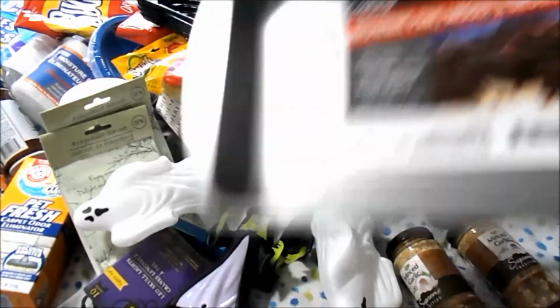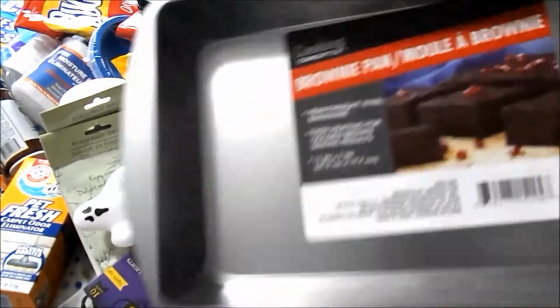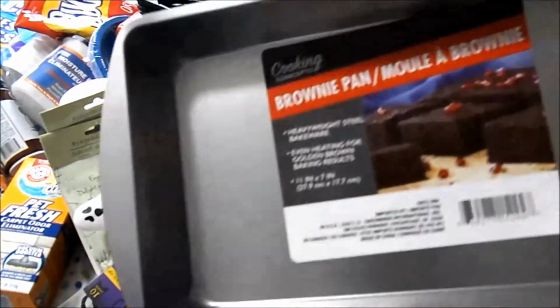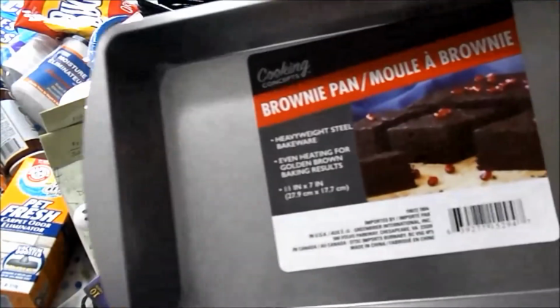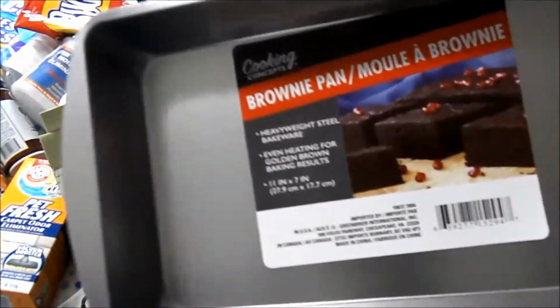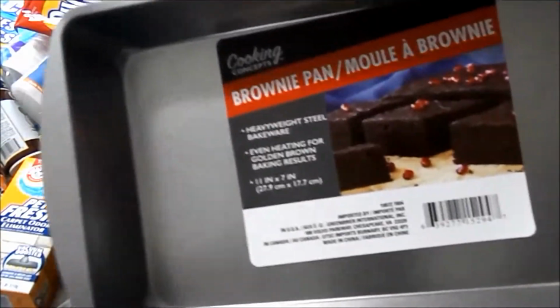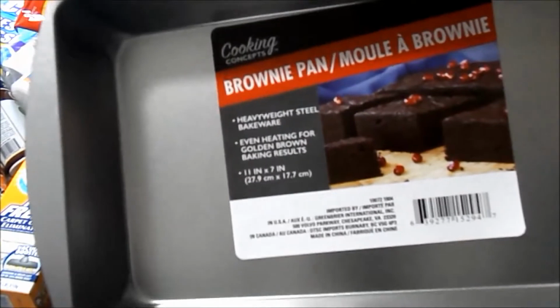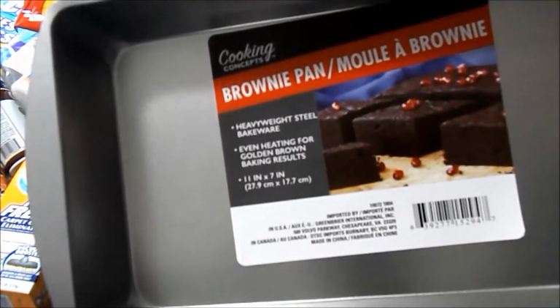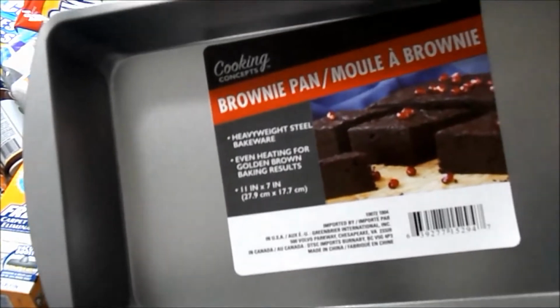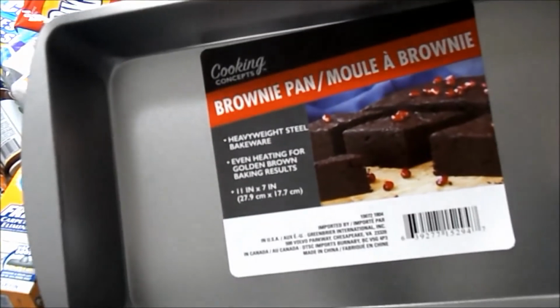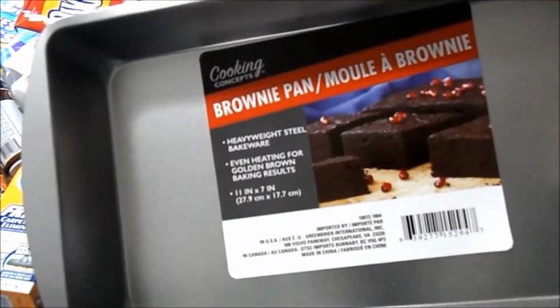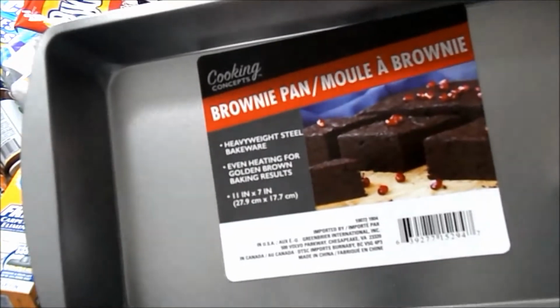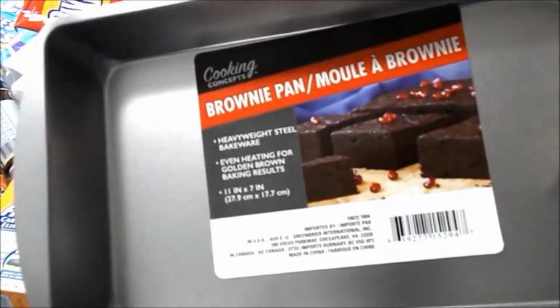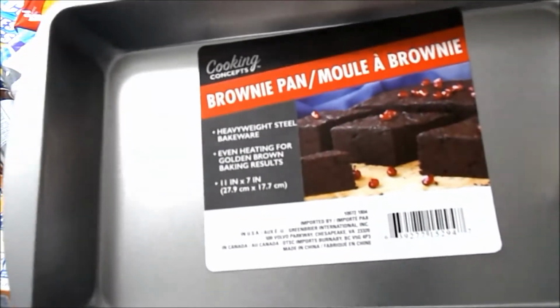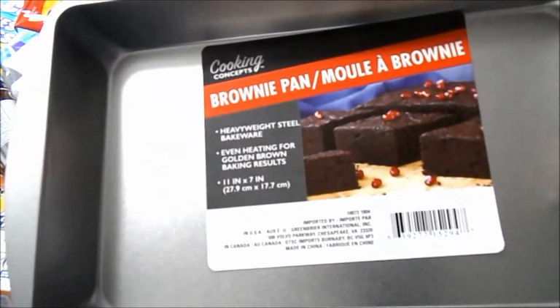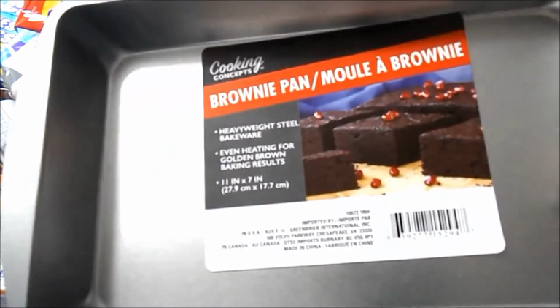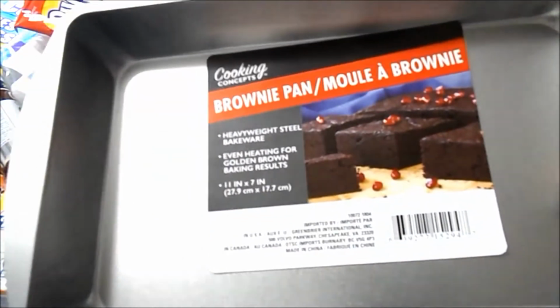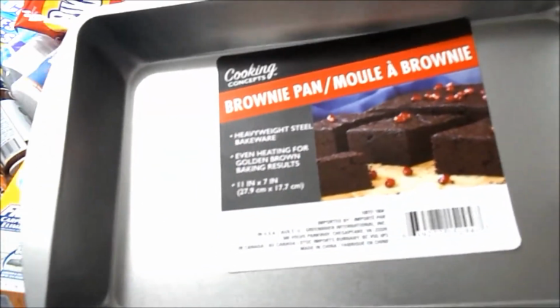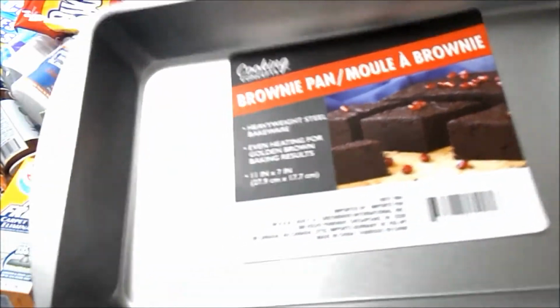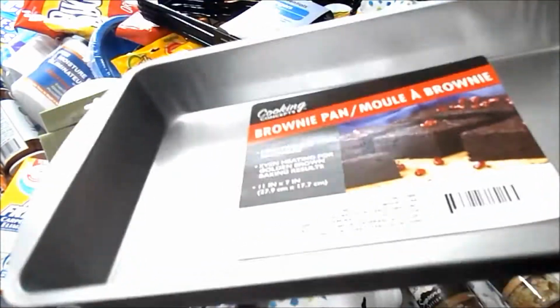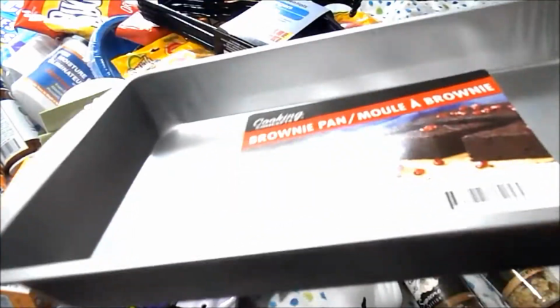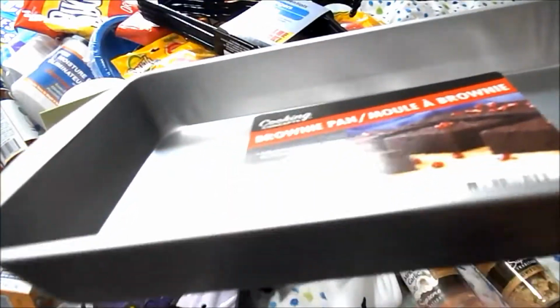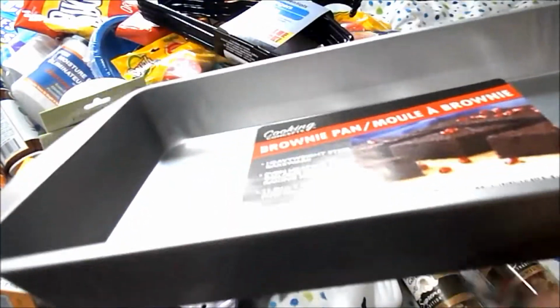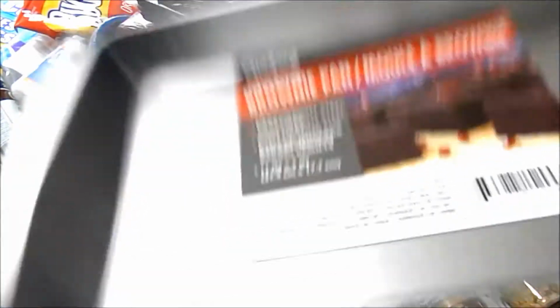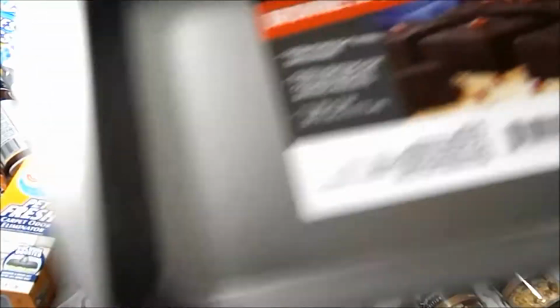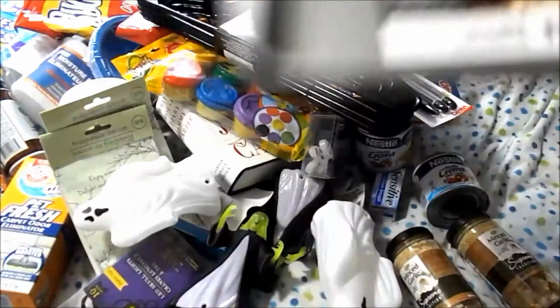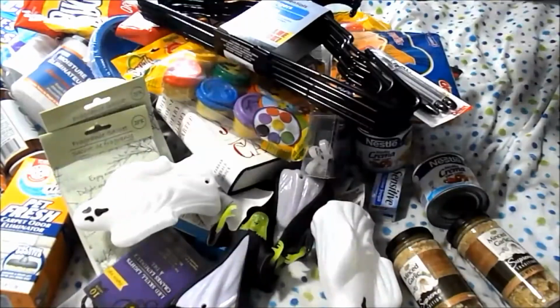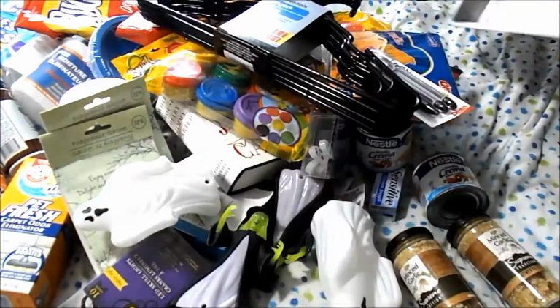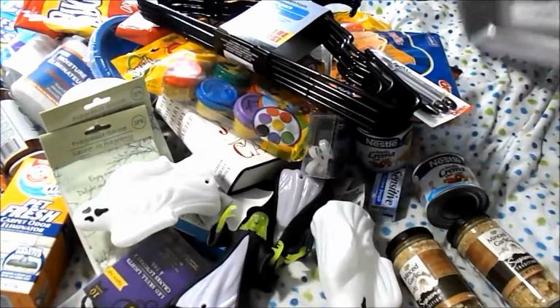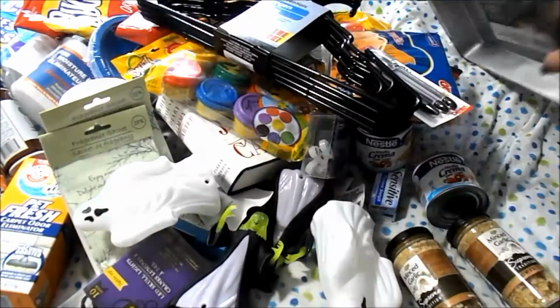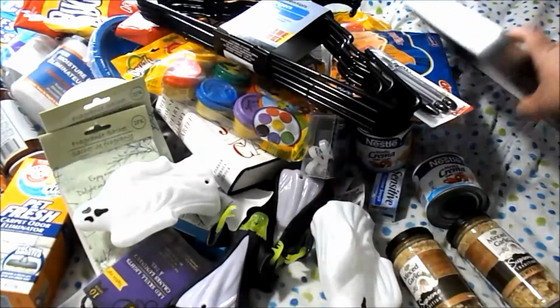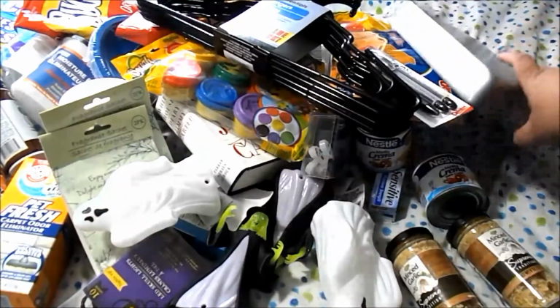I got a brownie pan — this one is a metal one, so you can actually wash it and keep it.